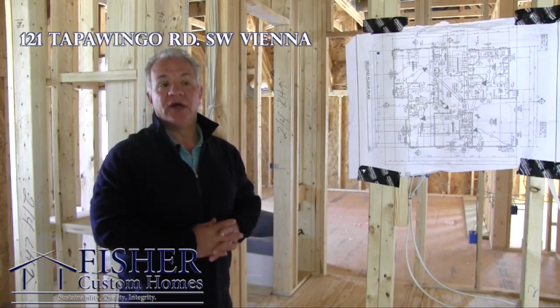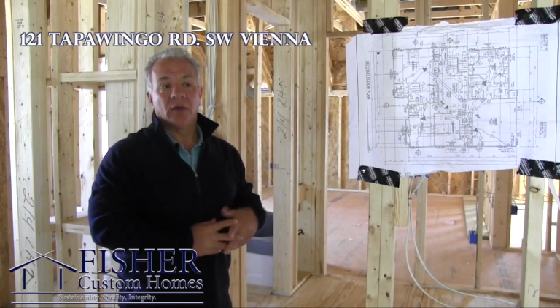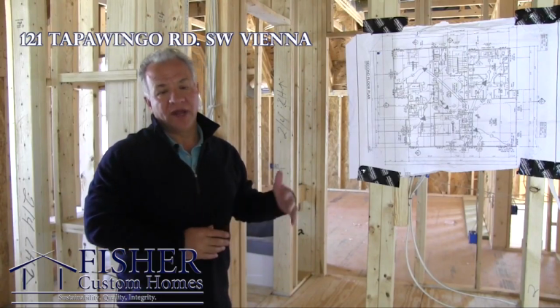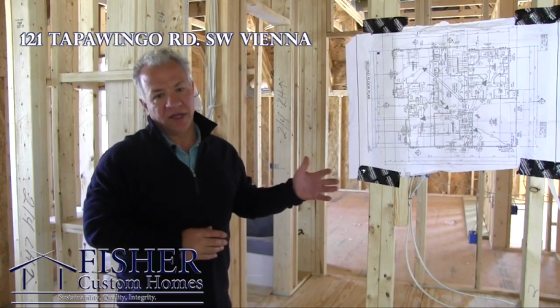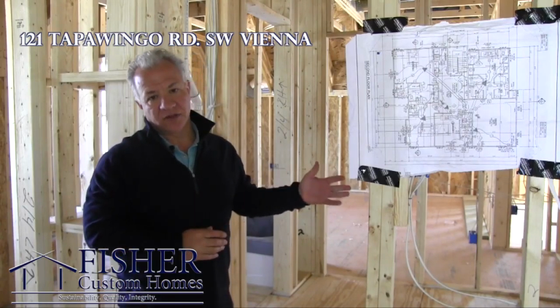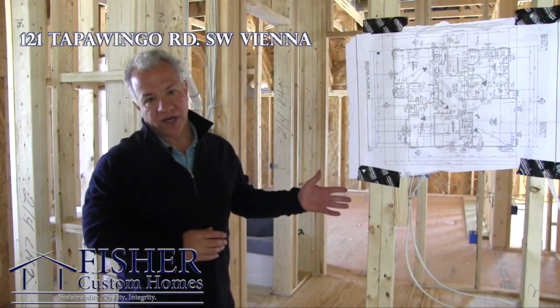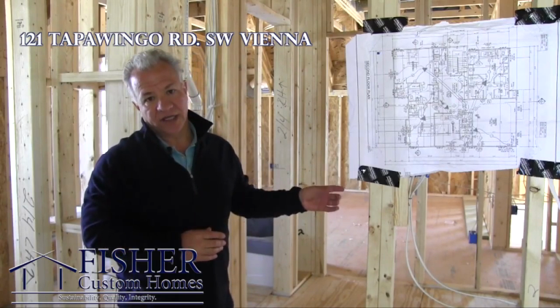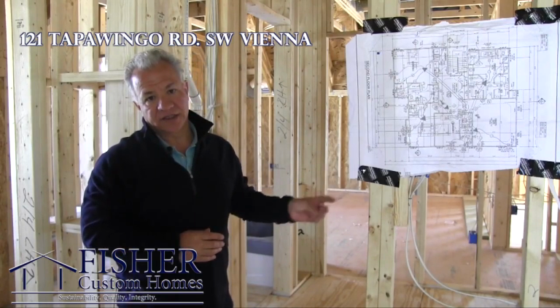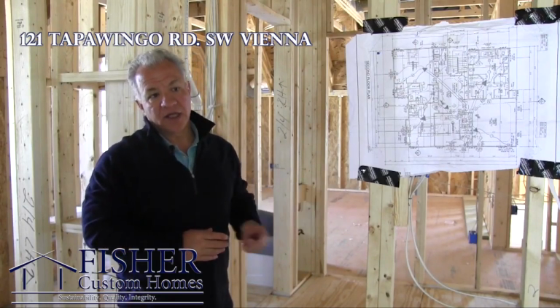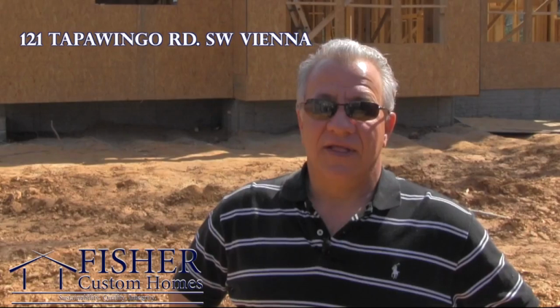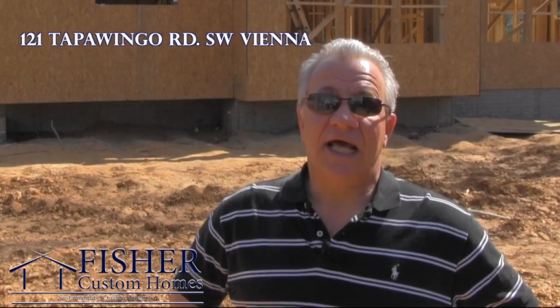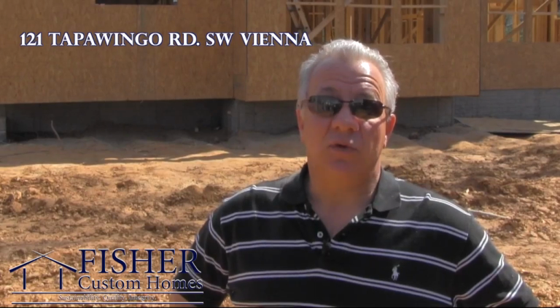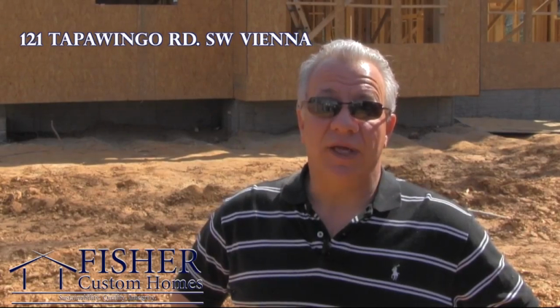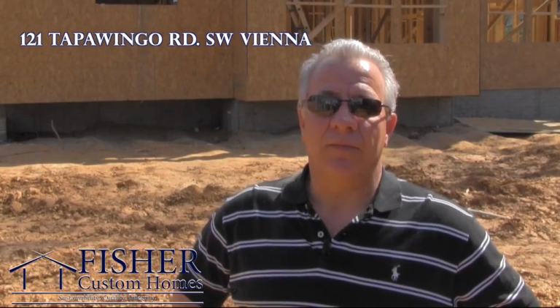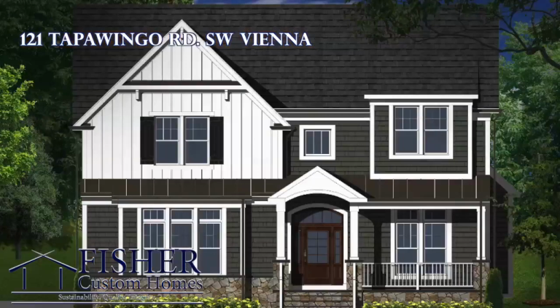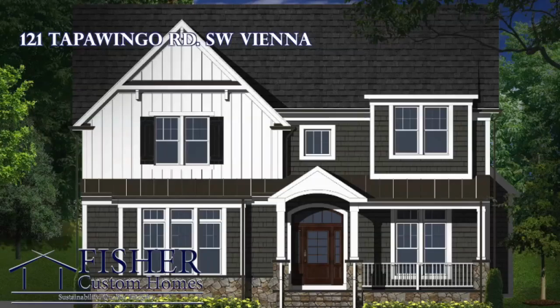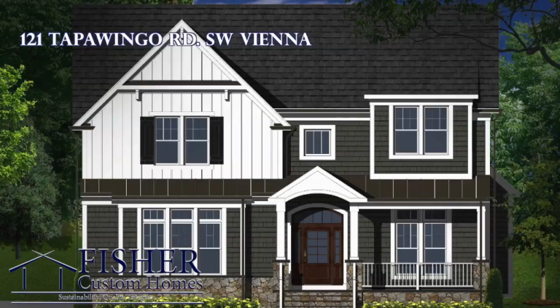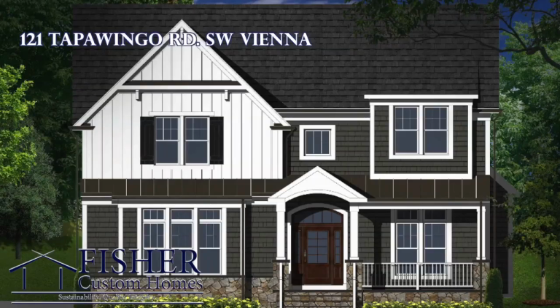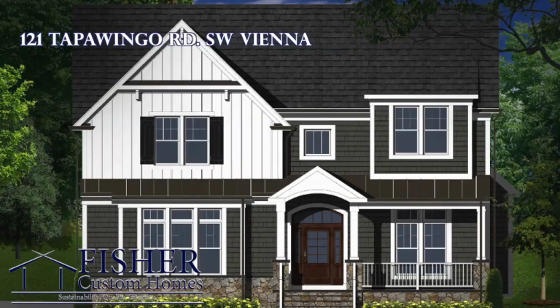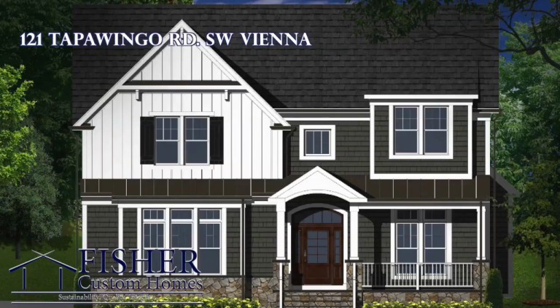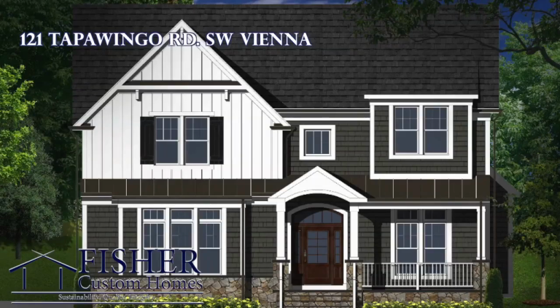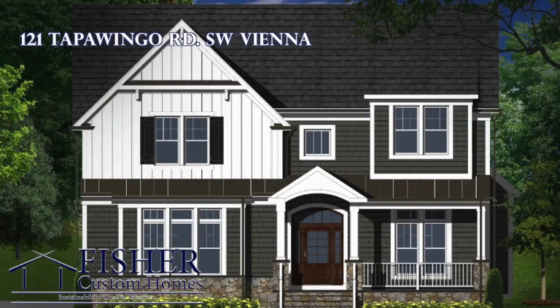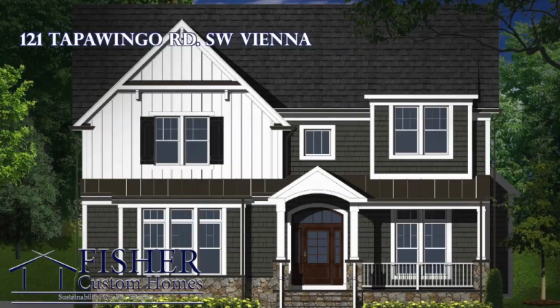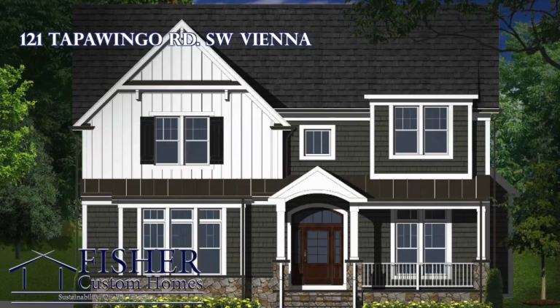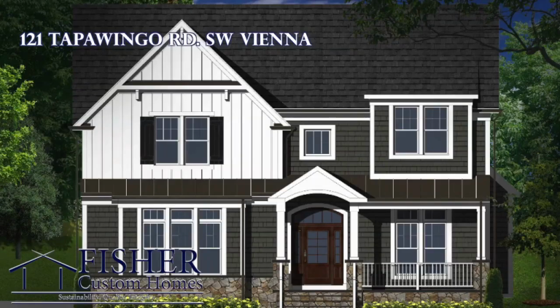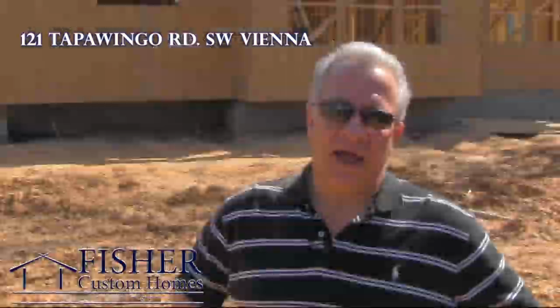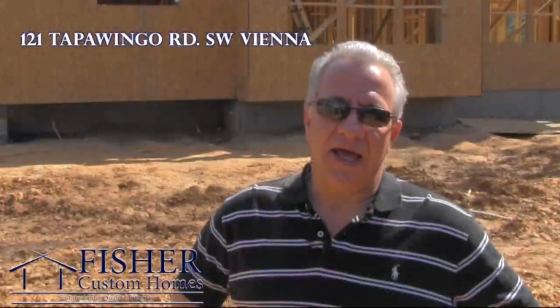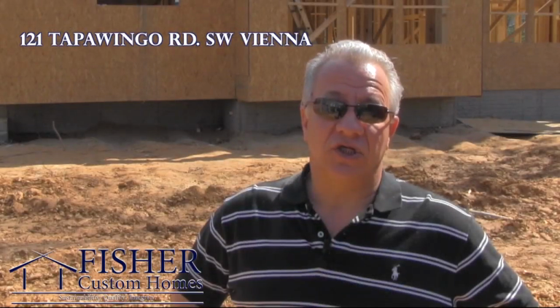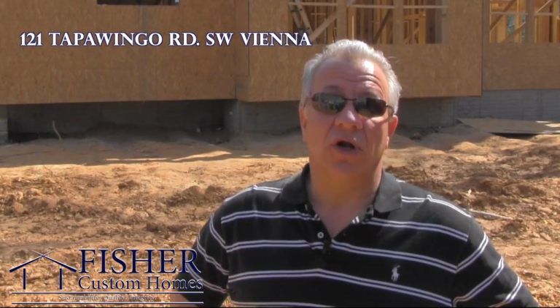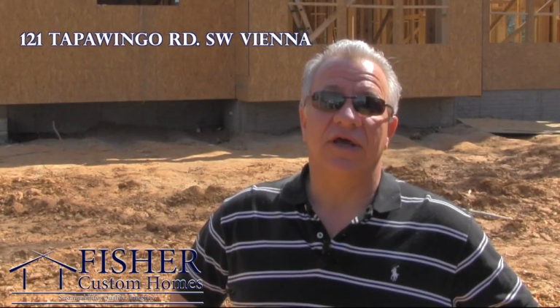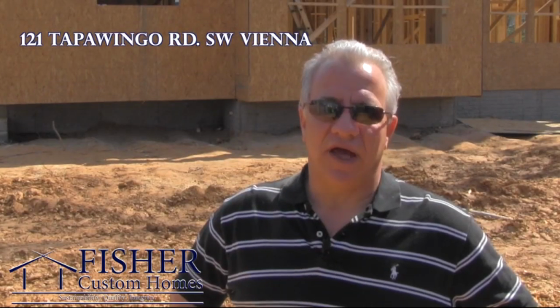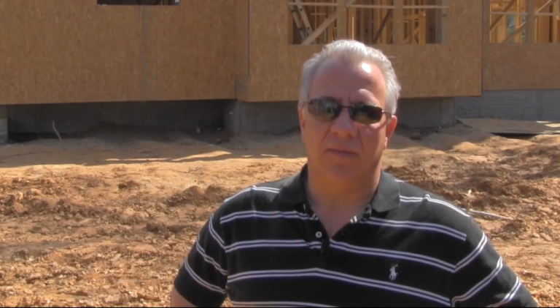This house will be complete by early July and is currently available.